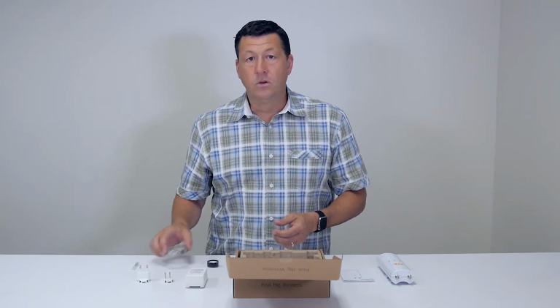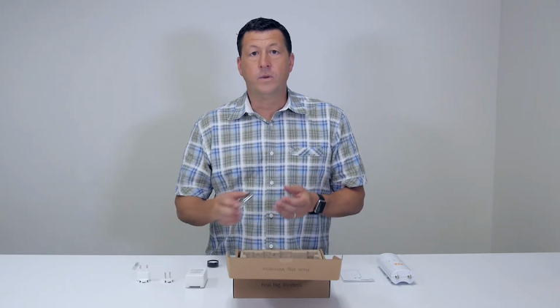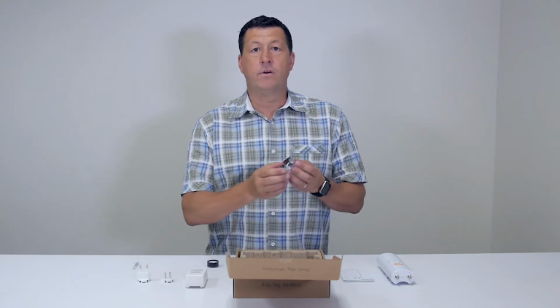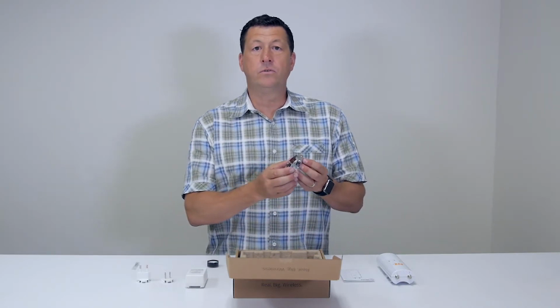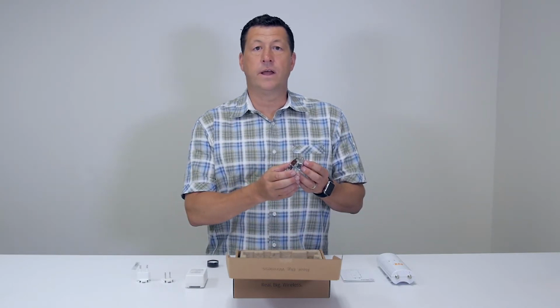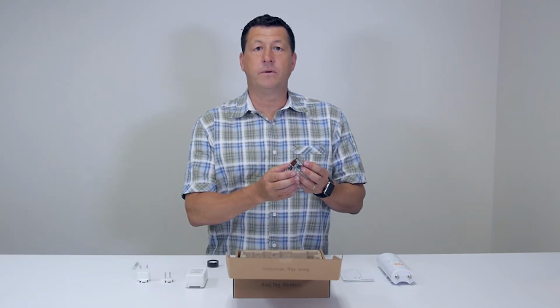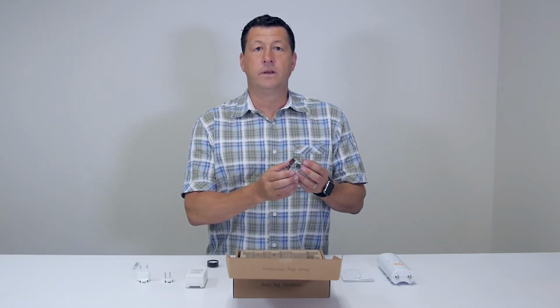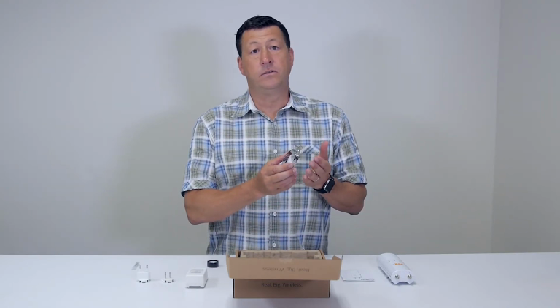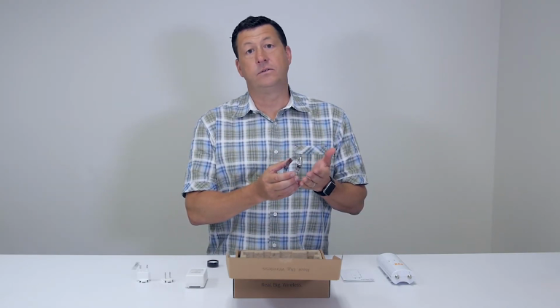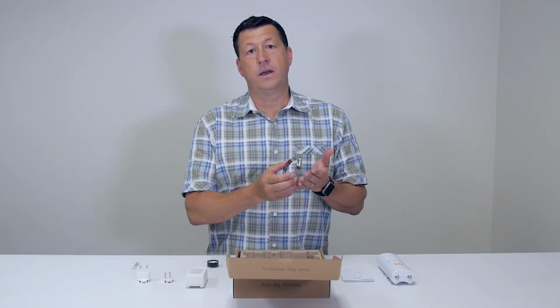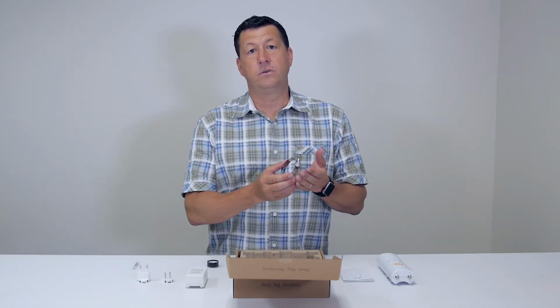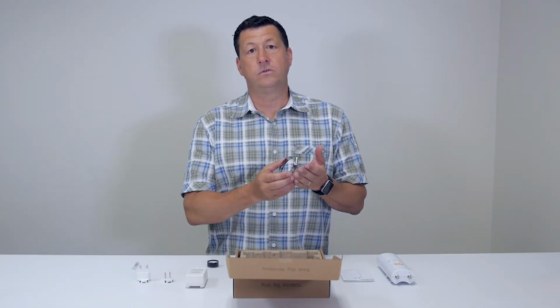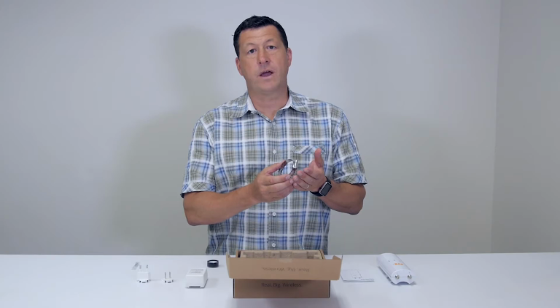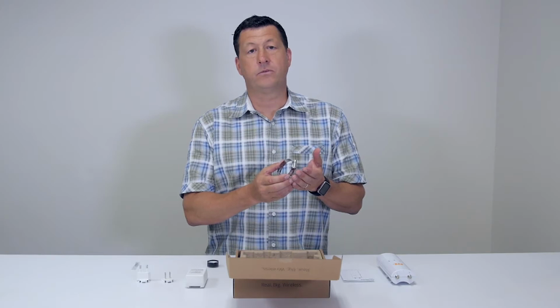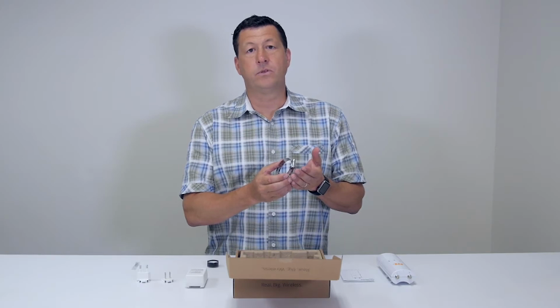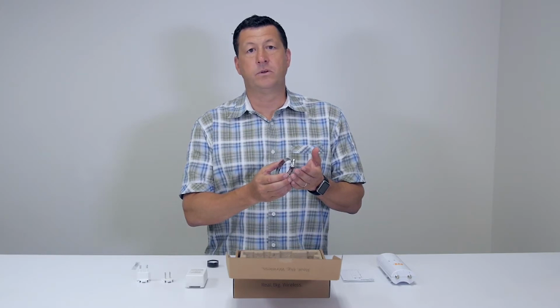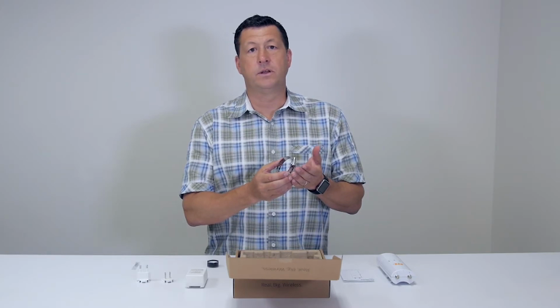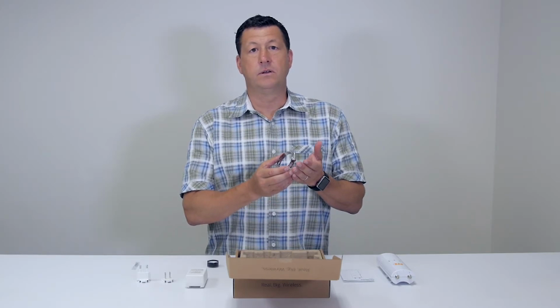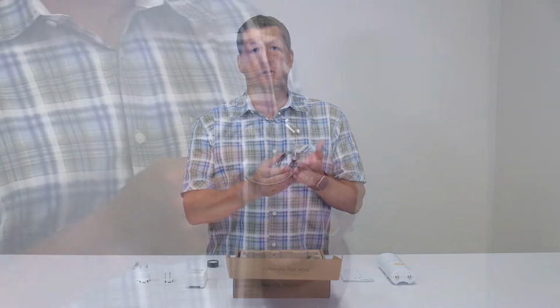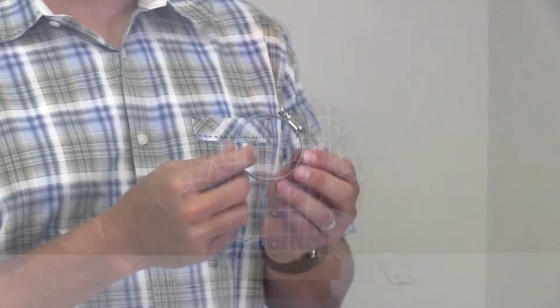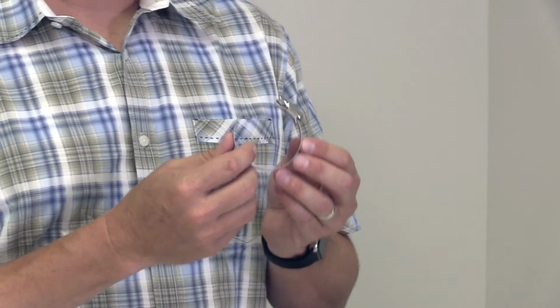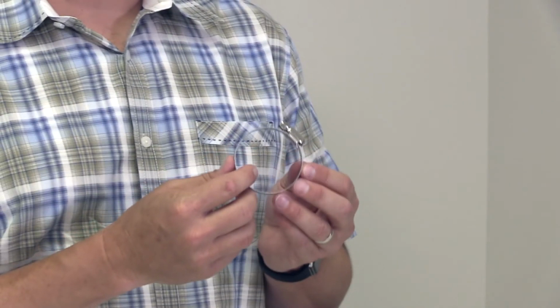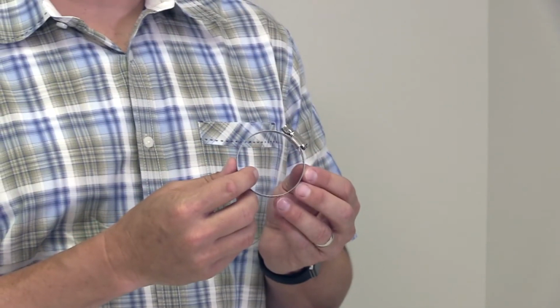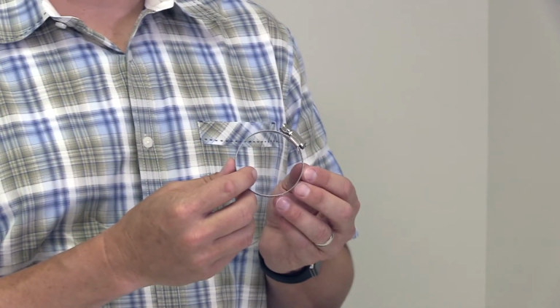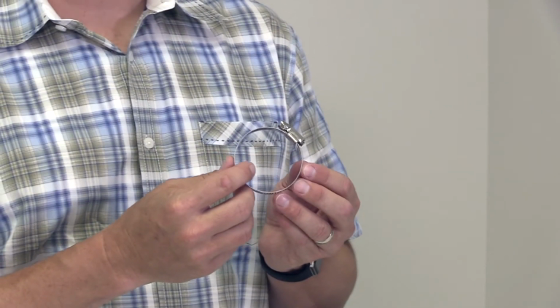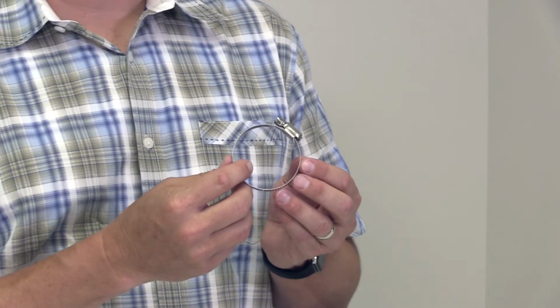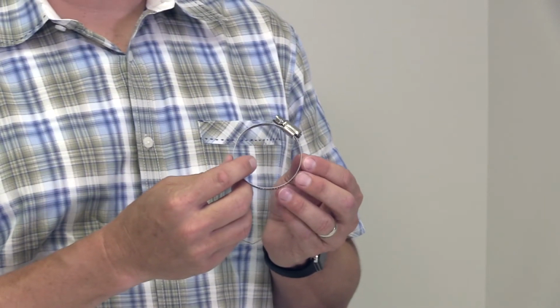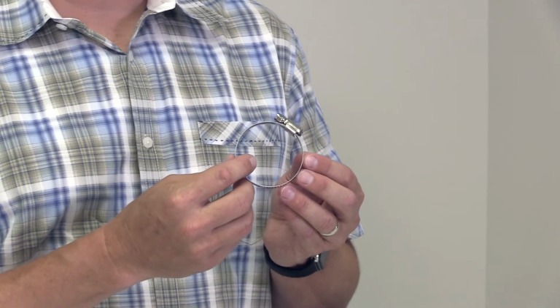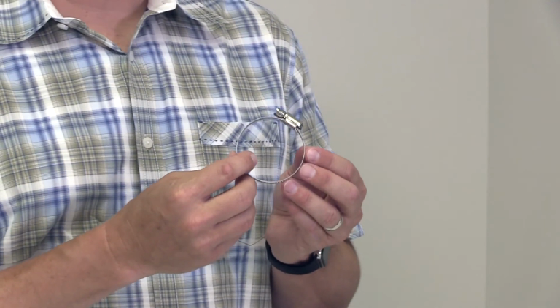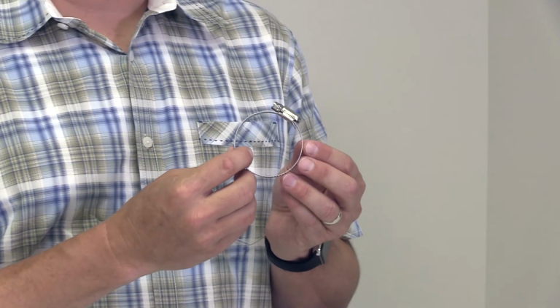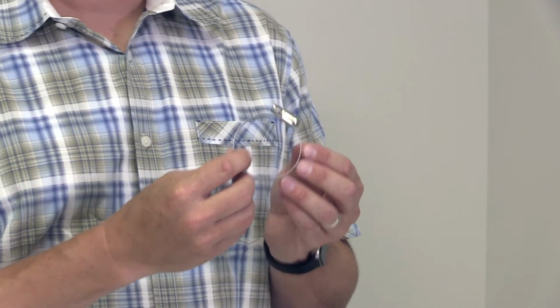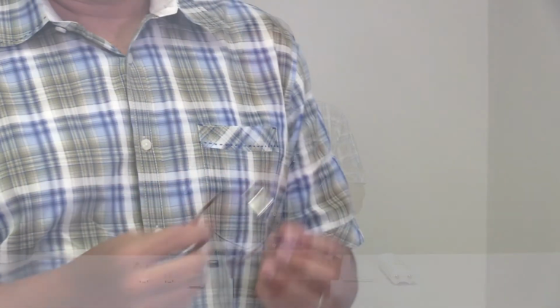We have a hose clamp. This is designed to strap through the built-in slot in the back of the C5 and securely attach it to a pole.